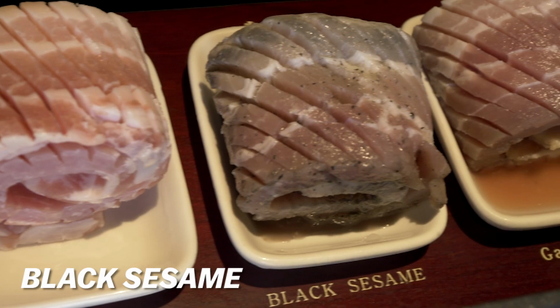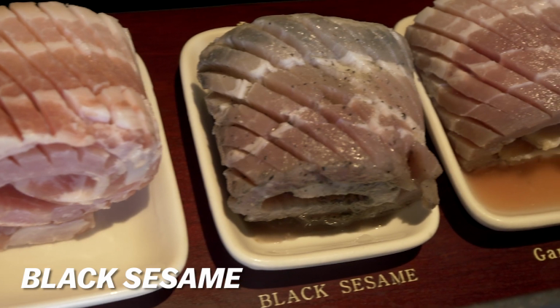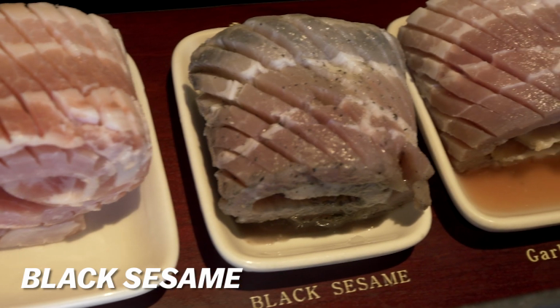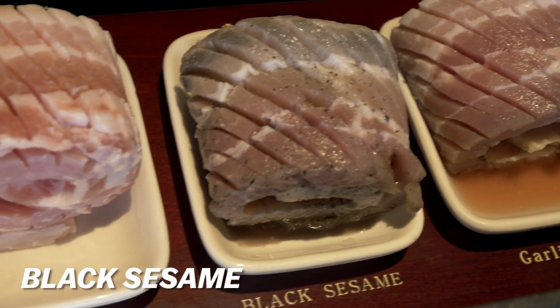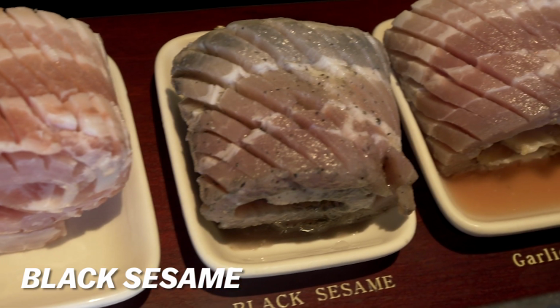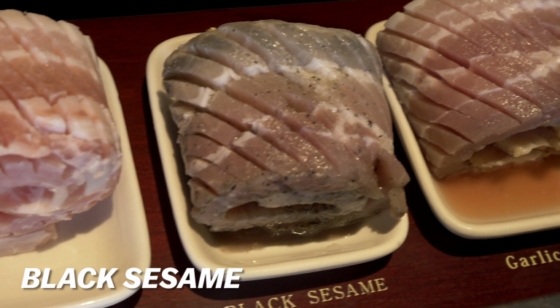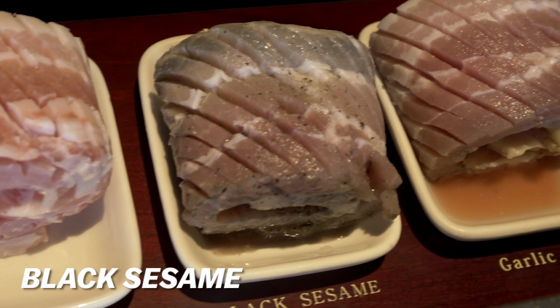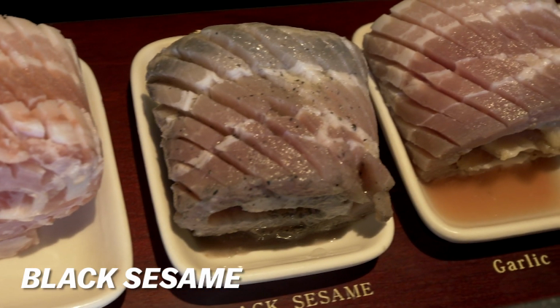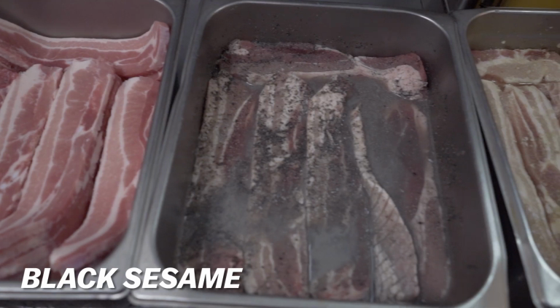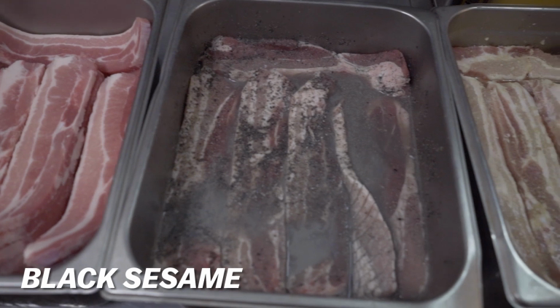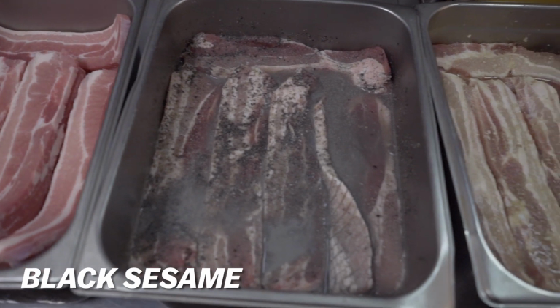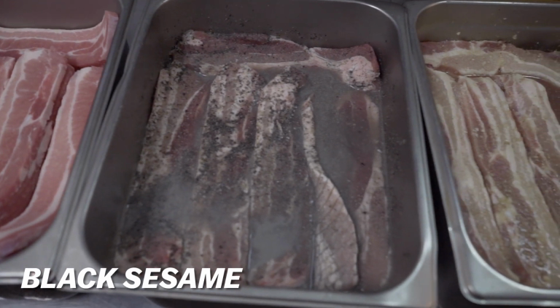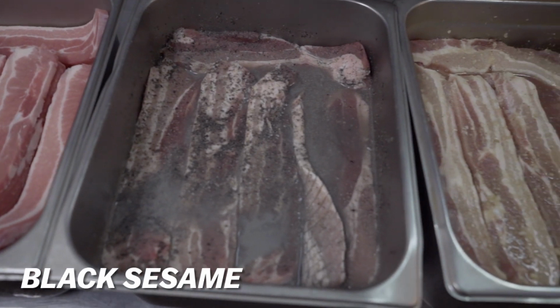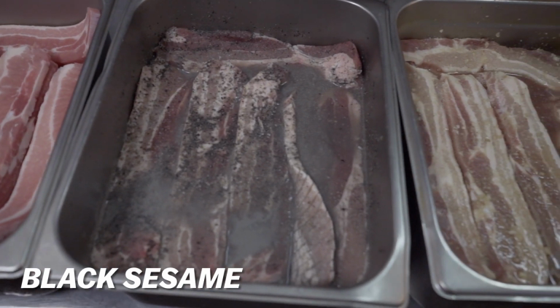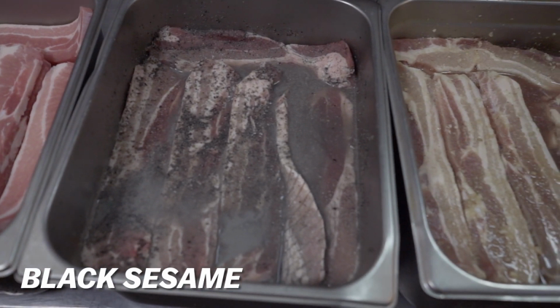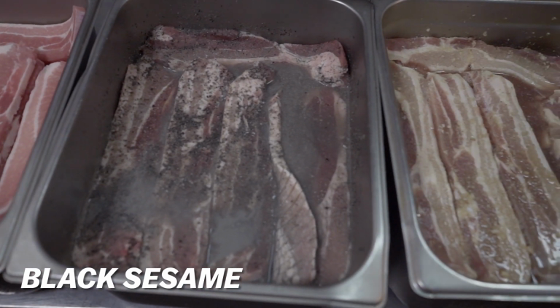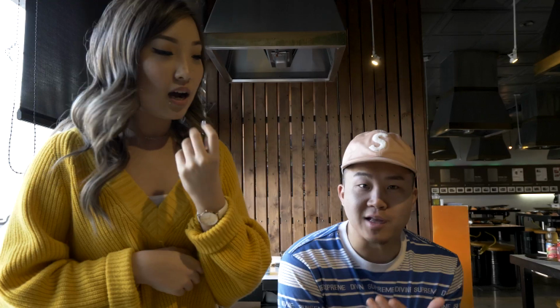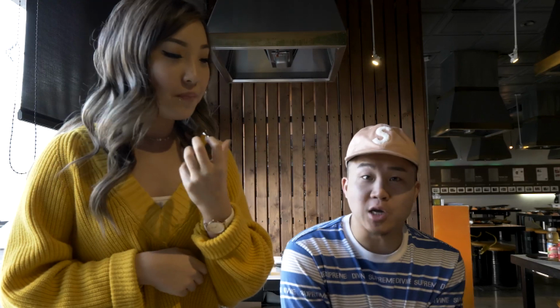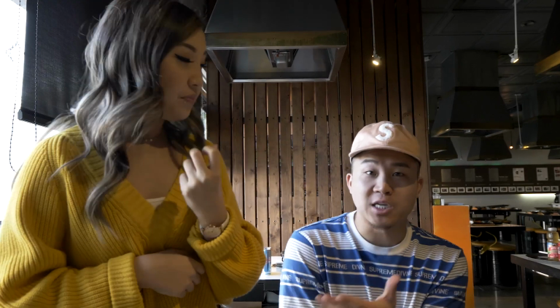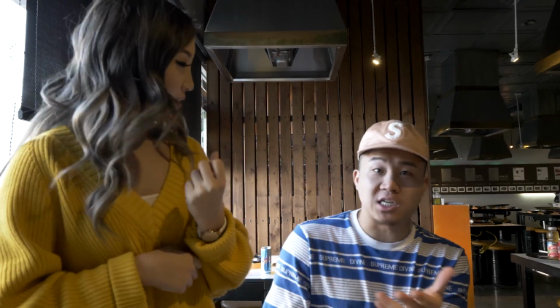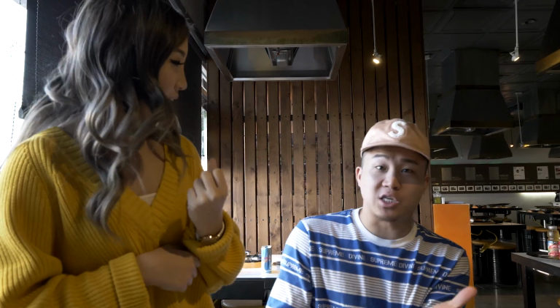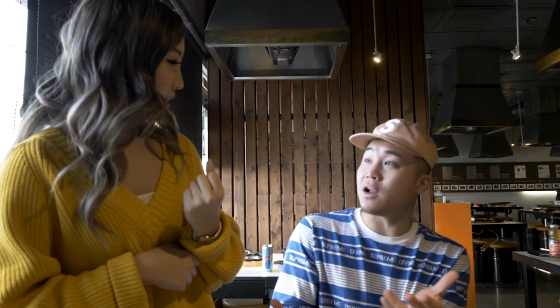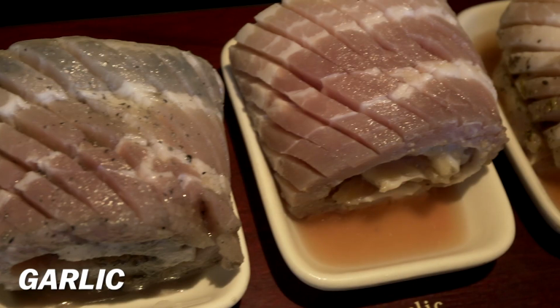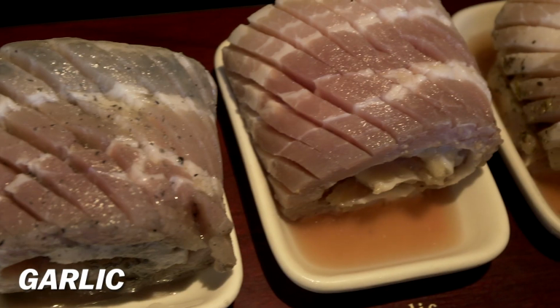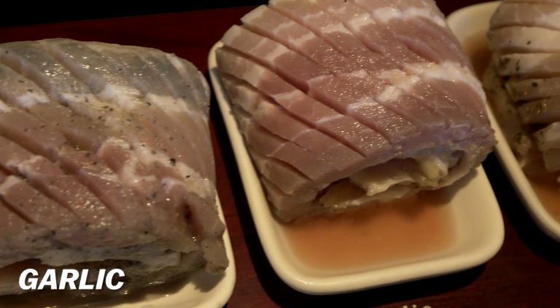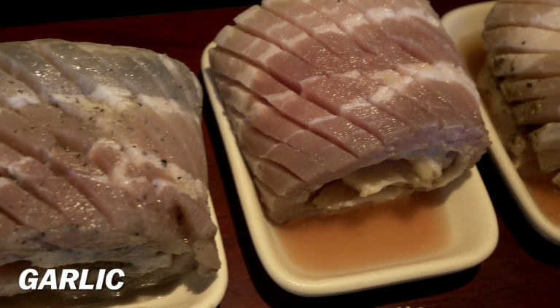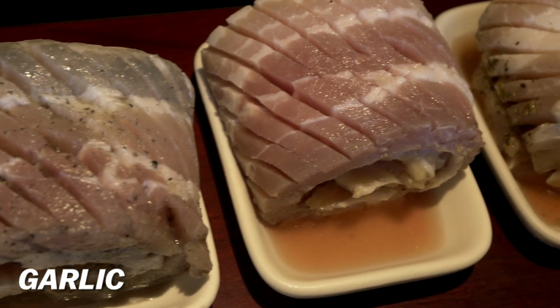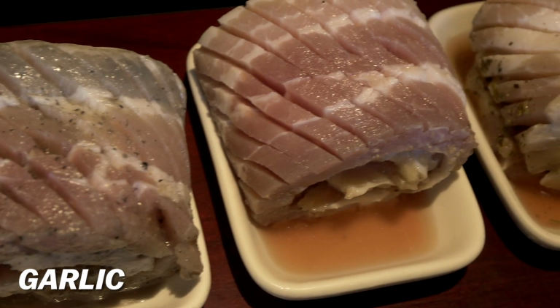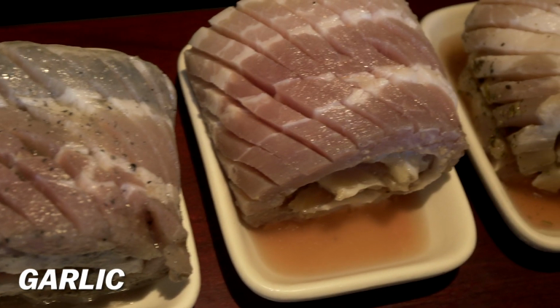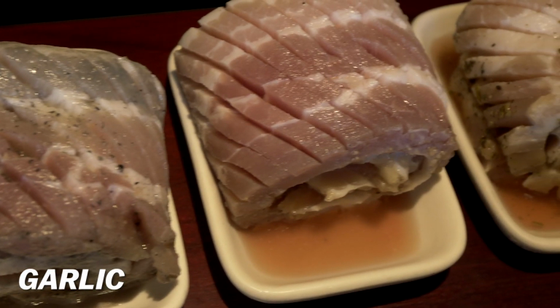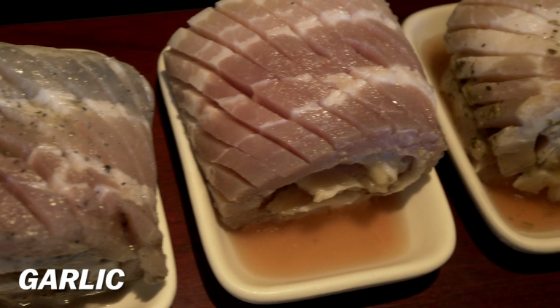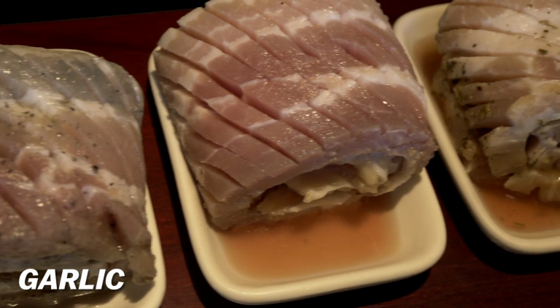There are eight different flavors here. The wine one is made with red wine, and the original obviously has no other flavor. The black sesame flavor has a little bit of sweetness — it's almost like a dessert. And the fourth flavor is garlic.